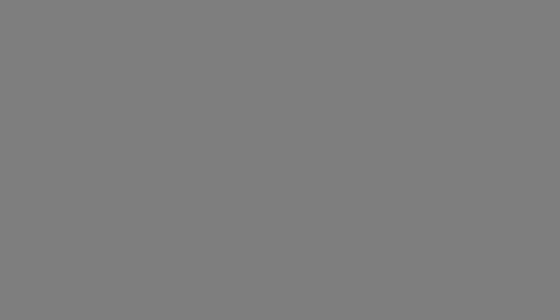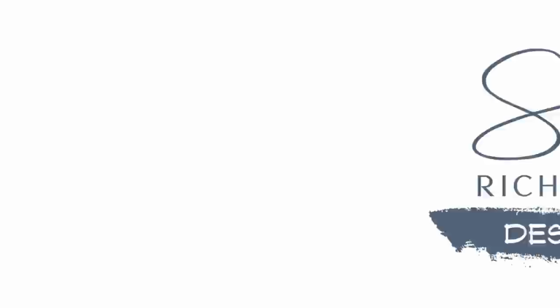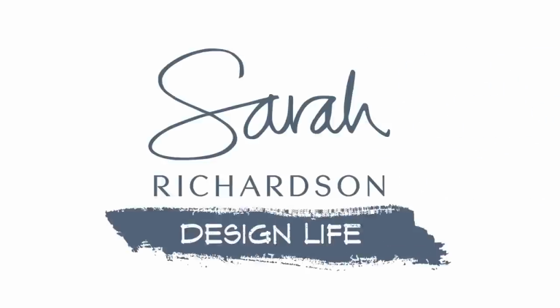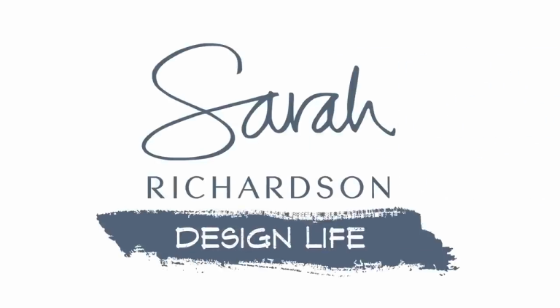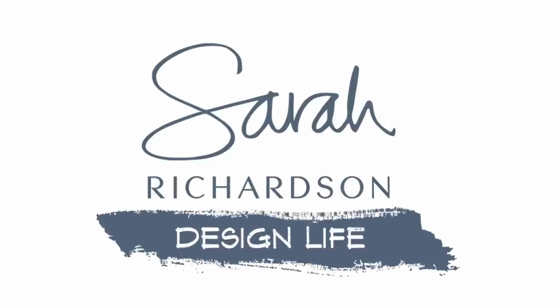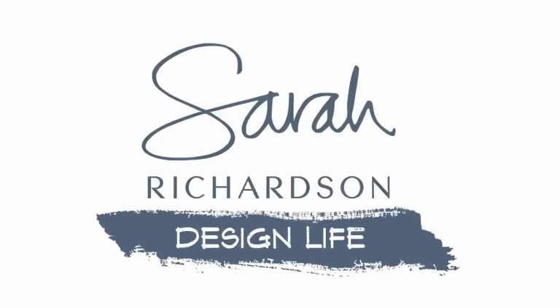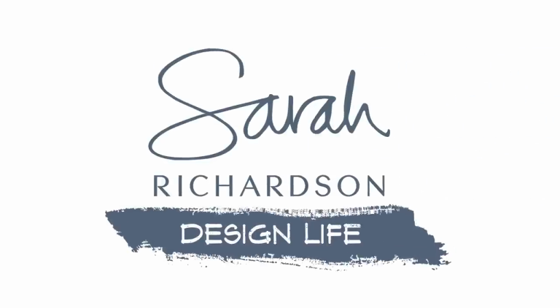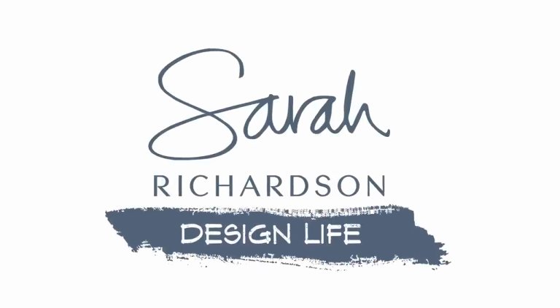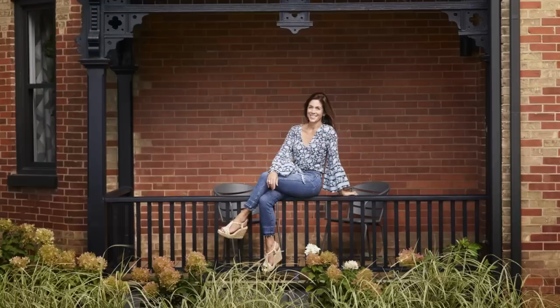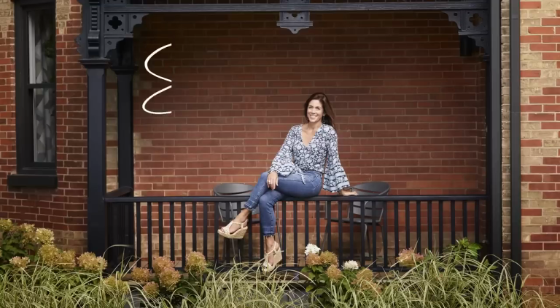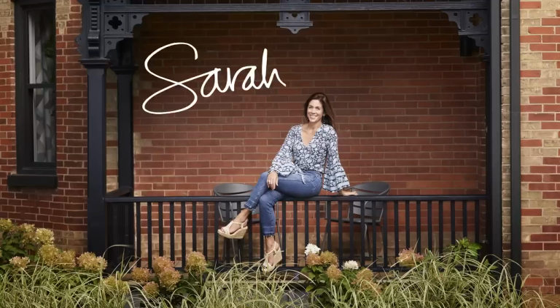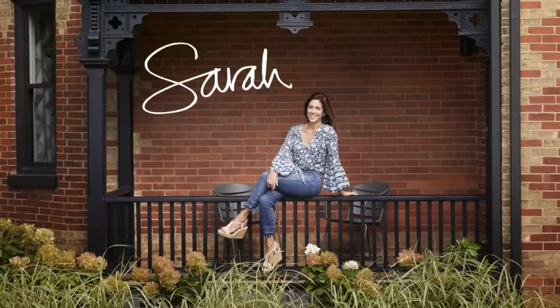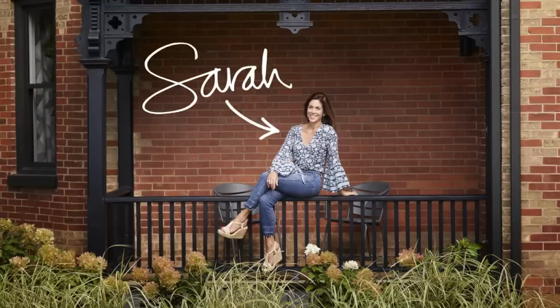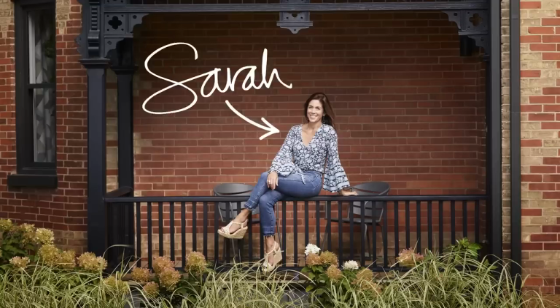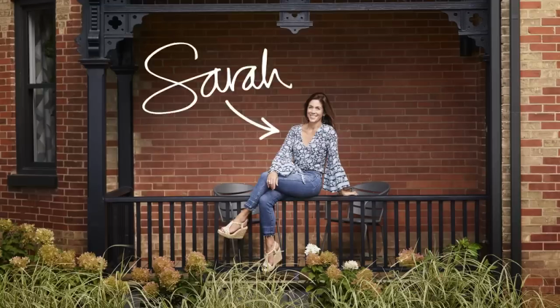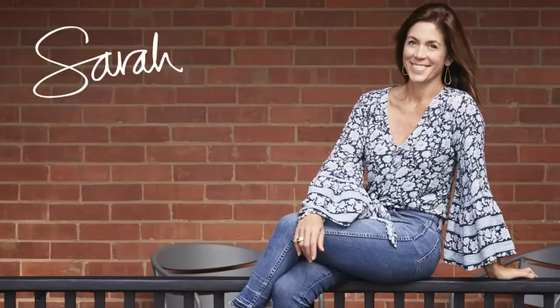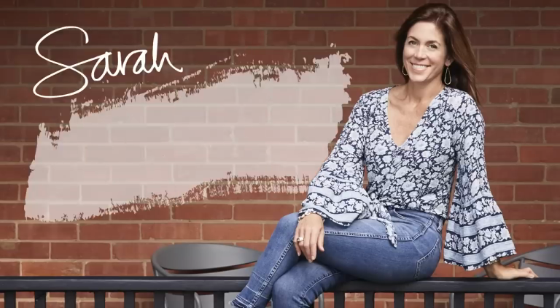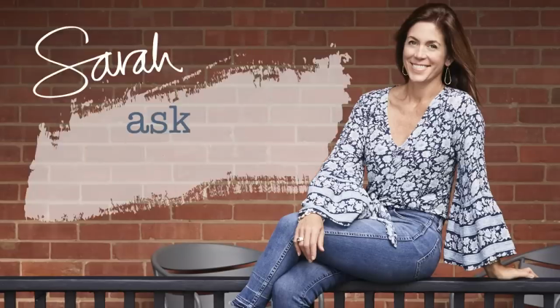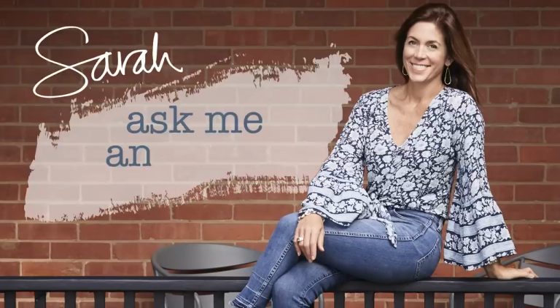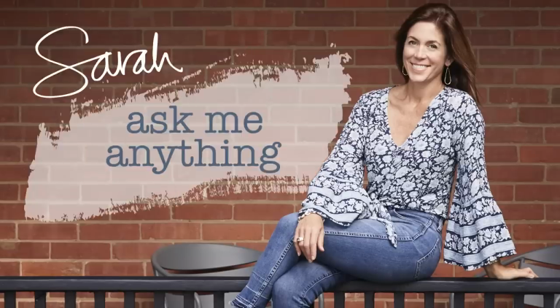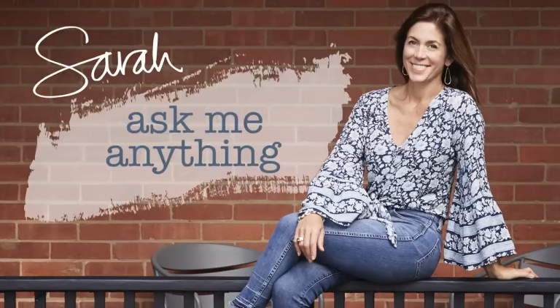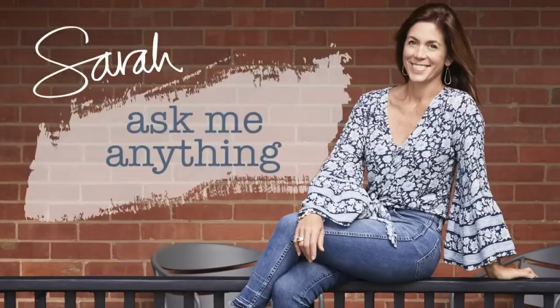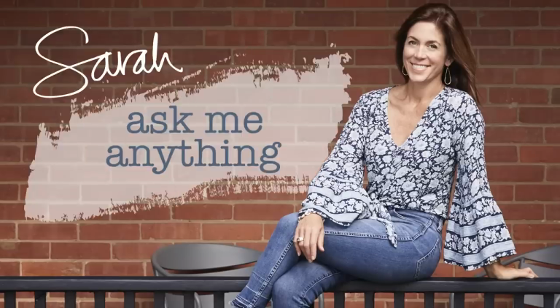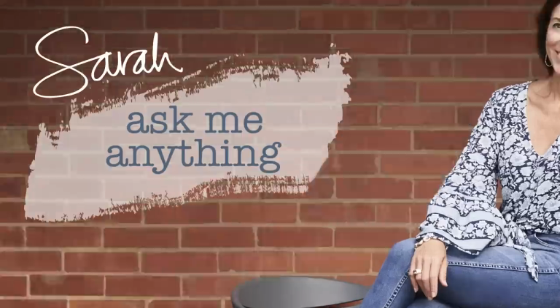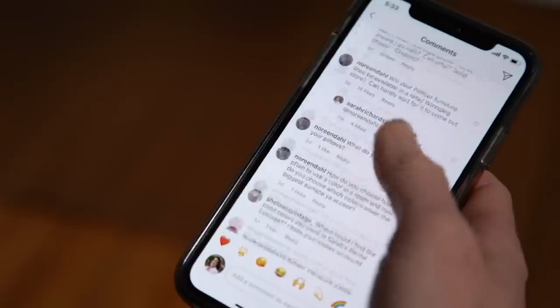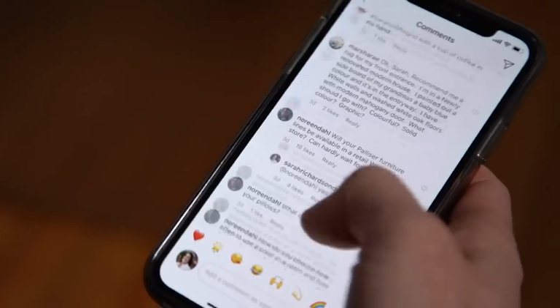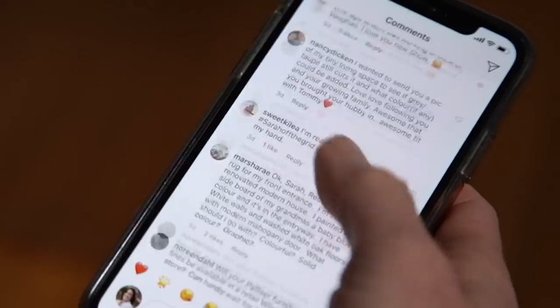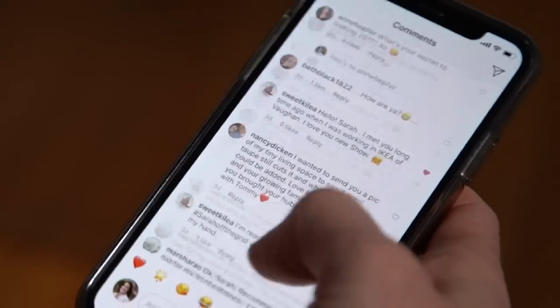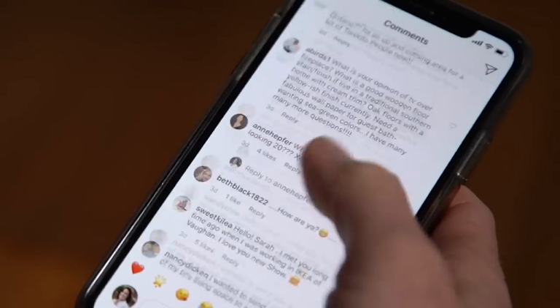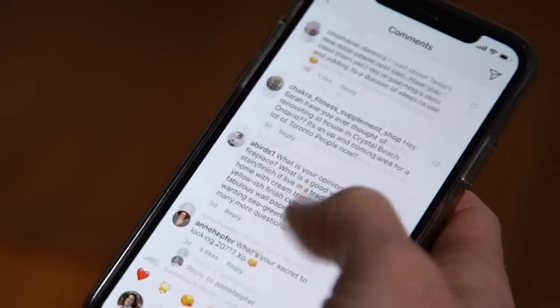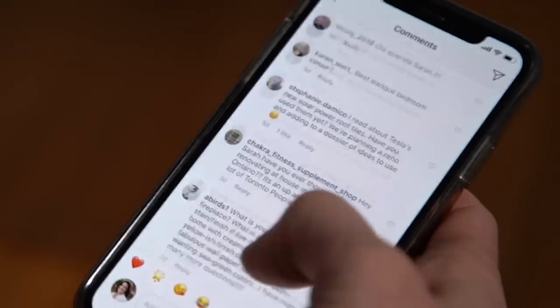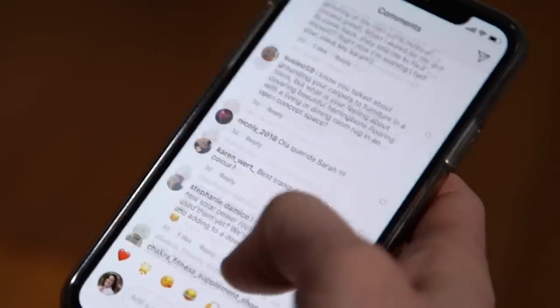Hey, I'm Sarah and this is Ask Me Anything. I'm here to answer your questions.